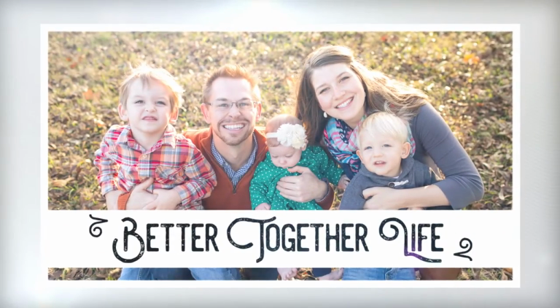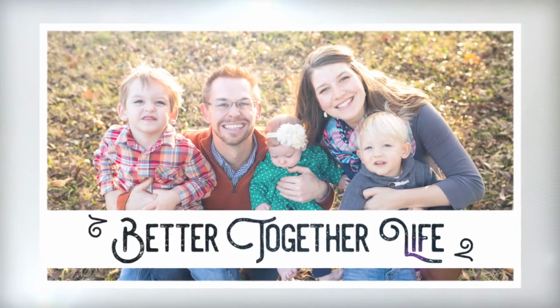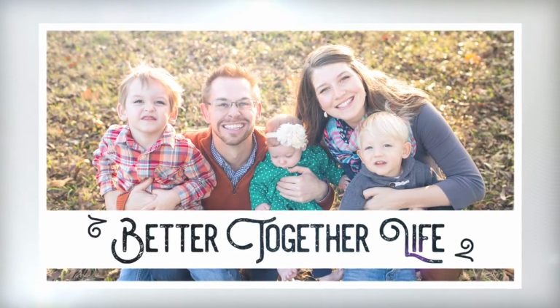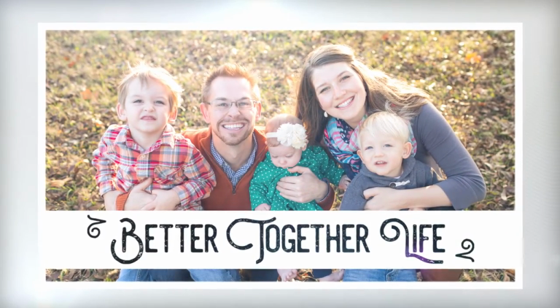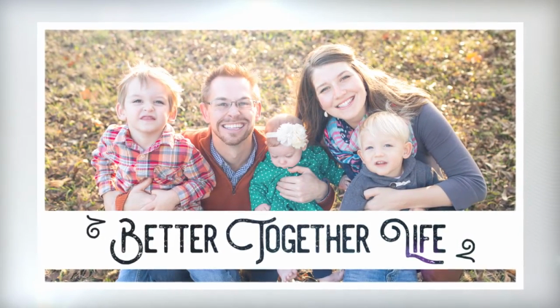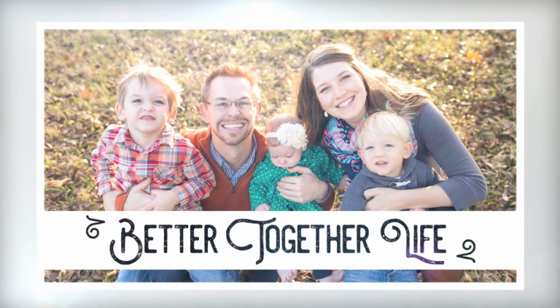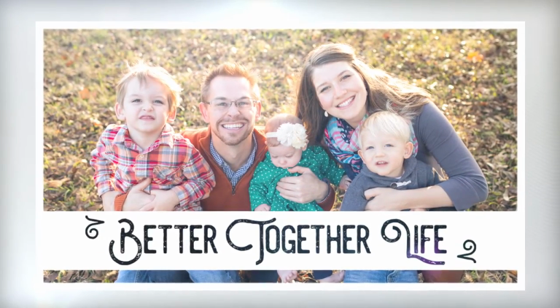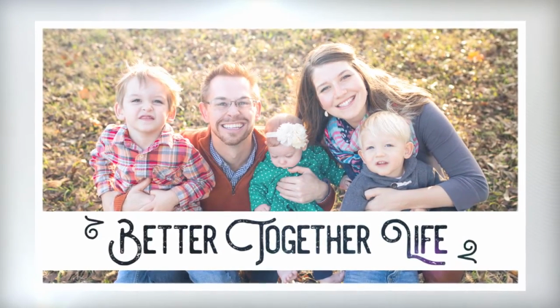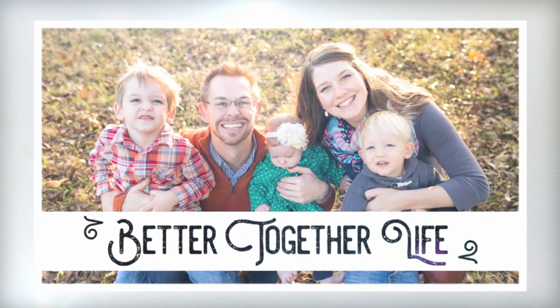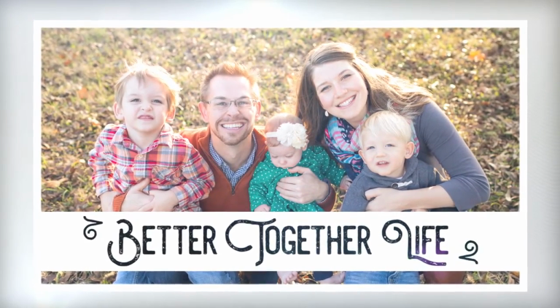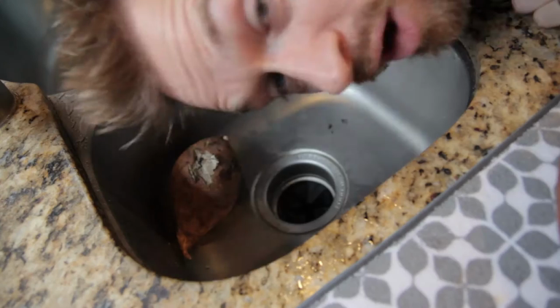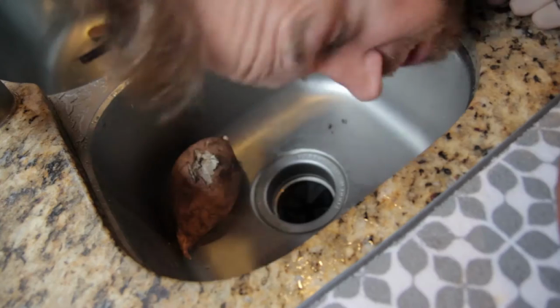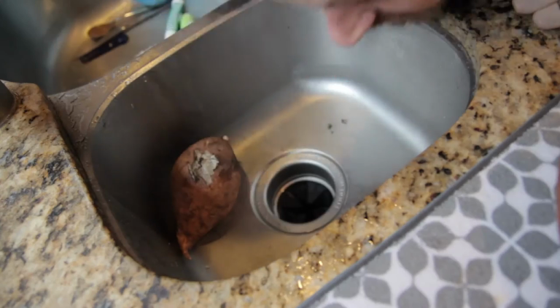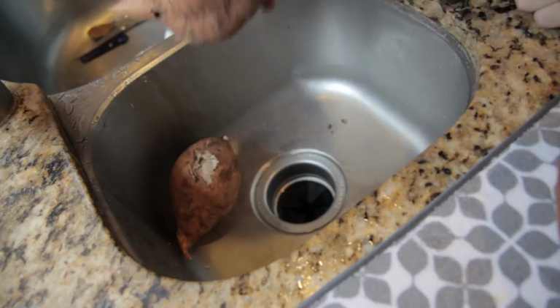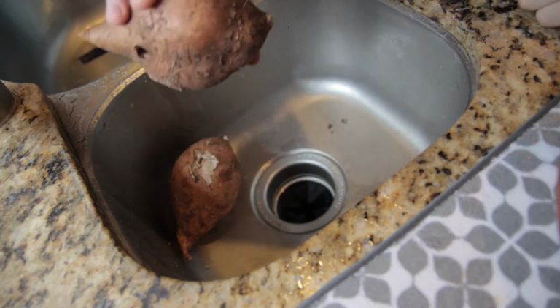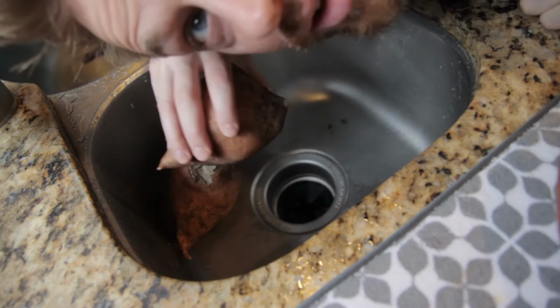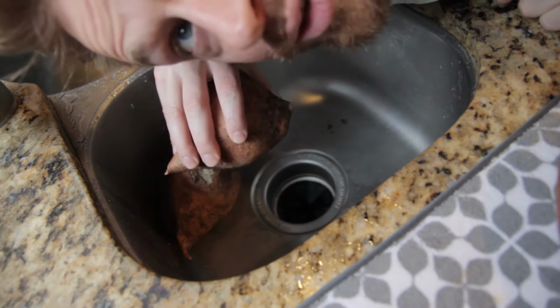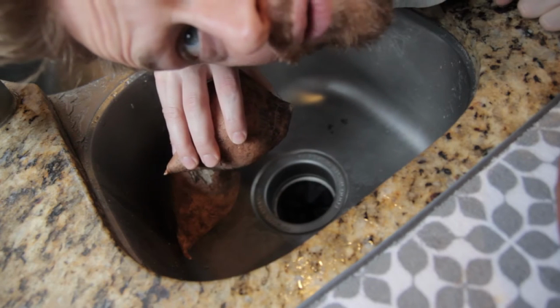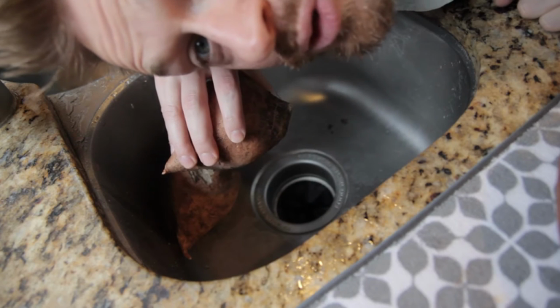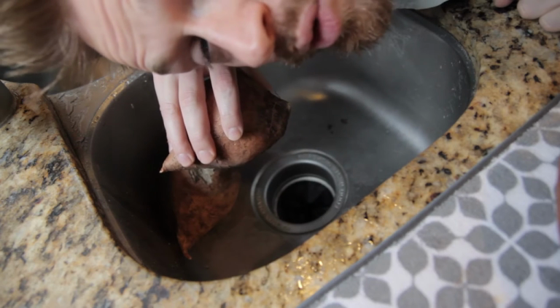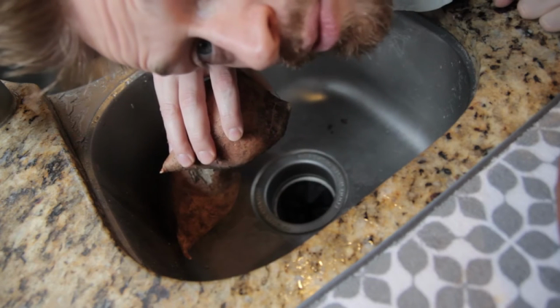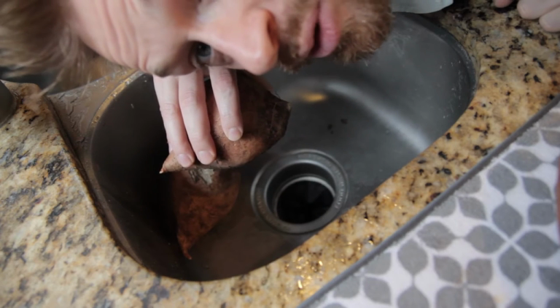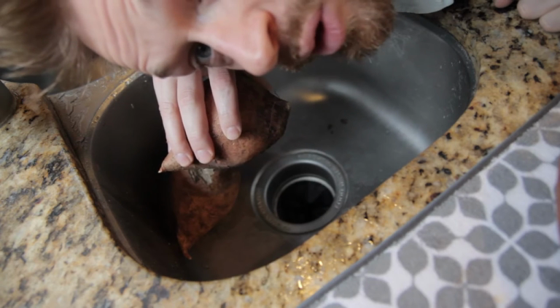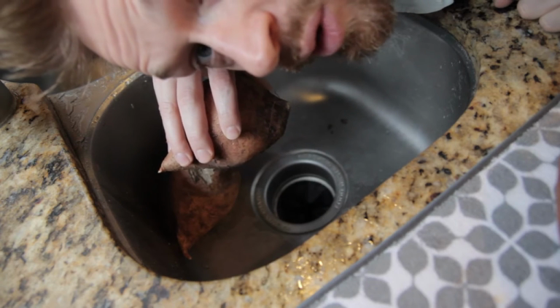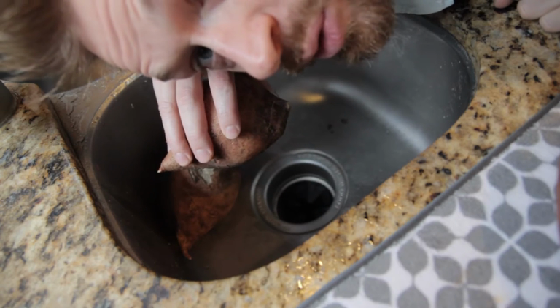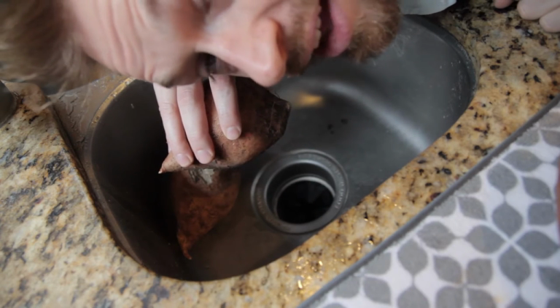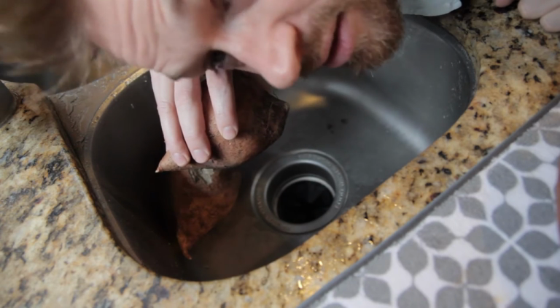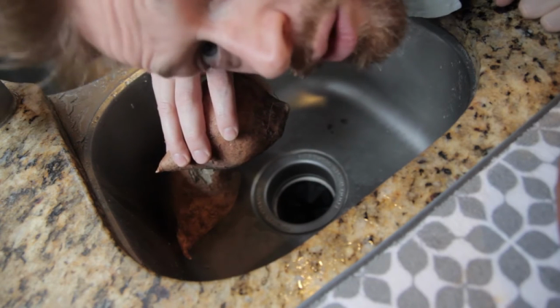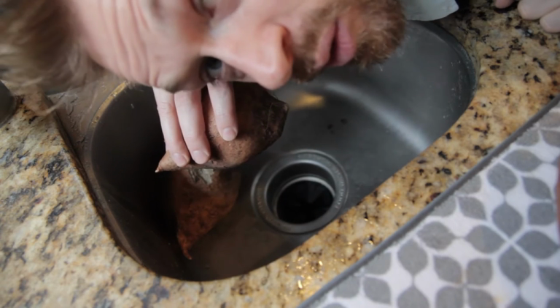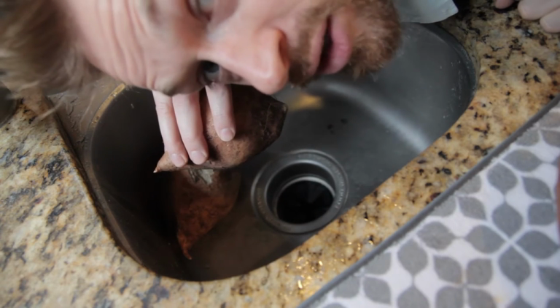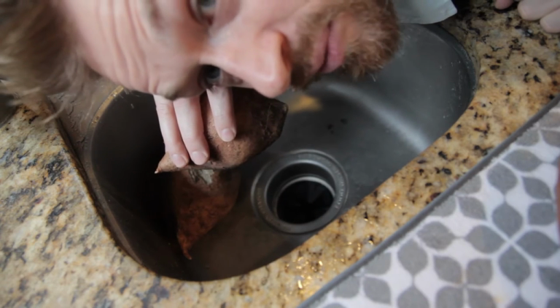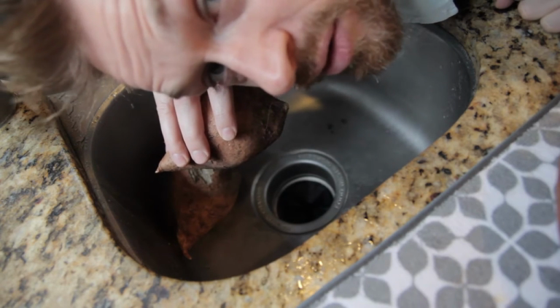The first thing we have to do is wash these, because whenever you store them you don't want to wash them first.